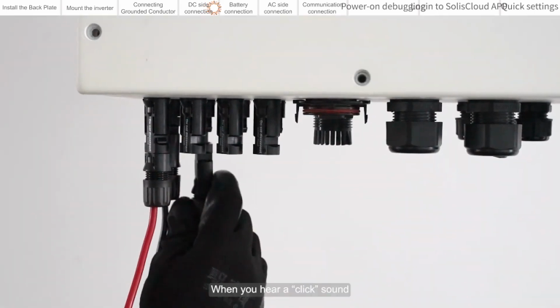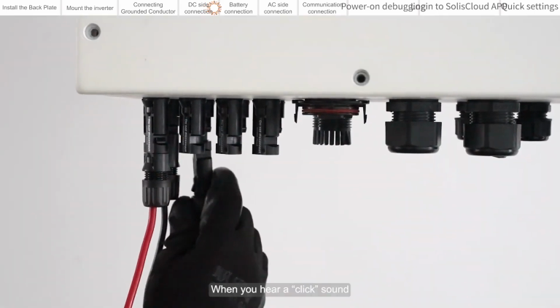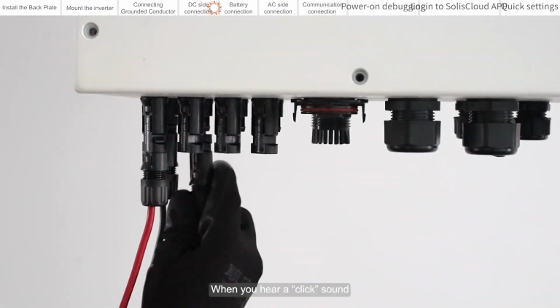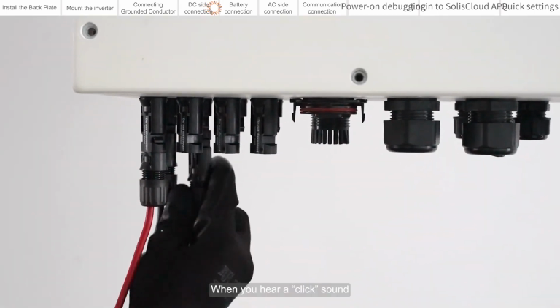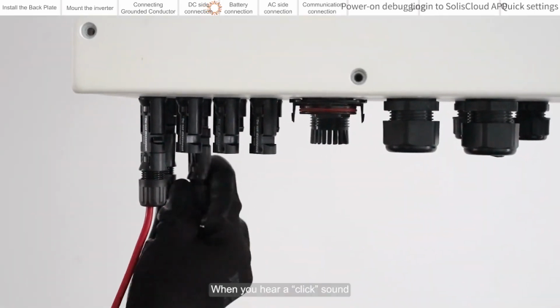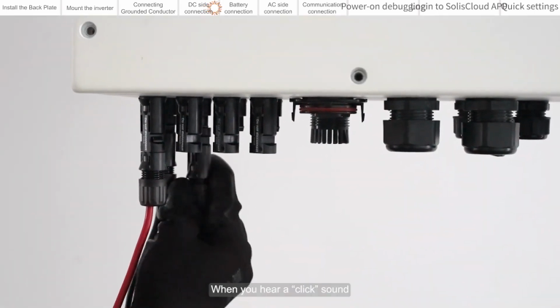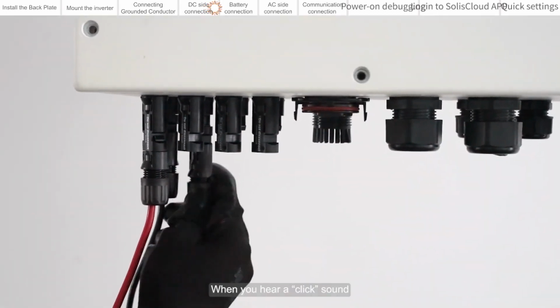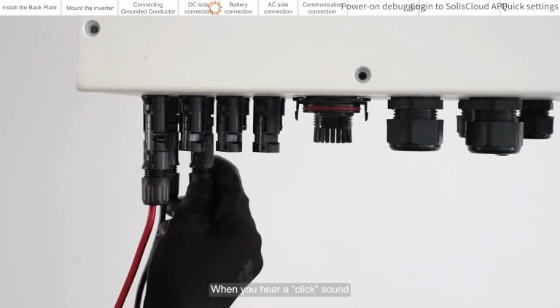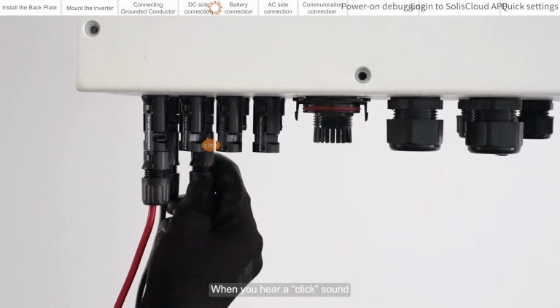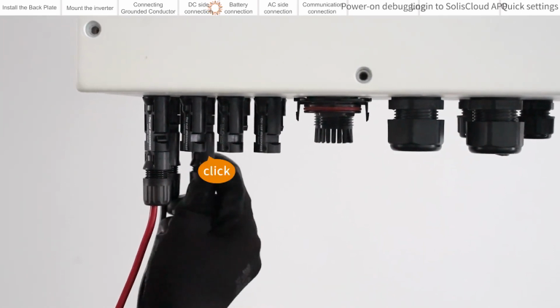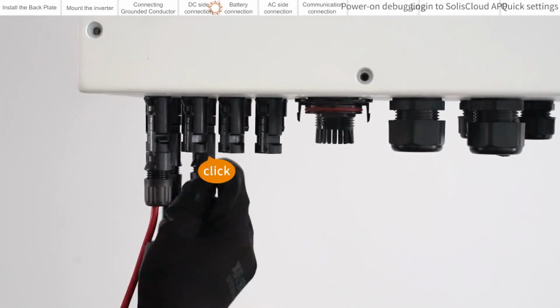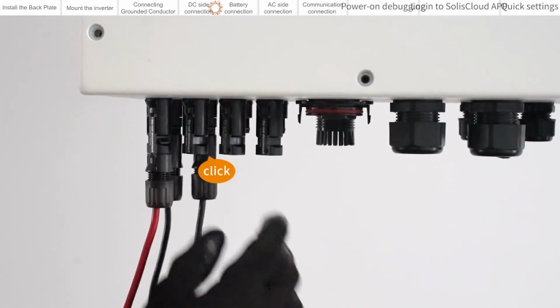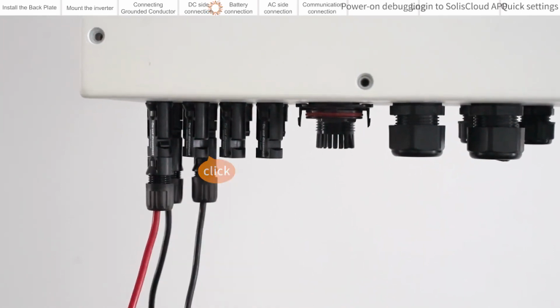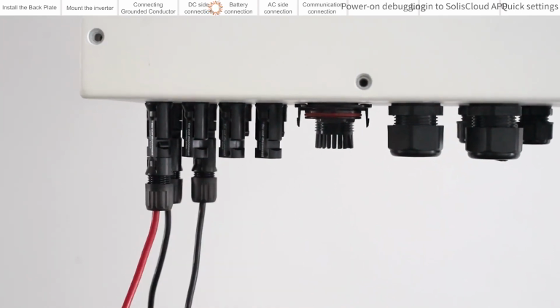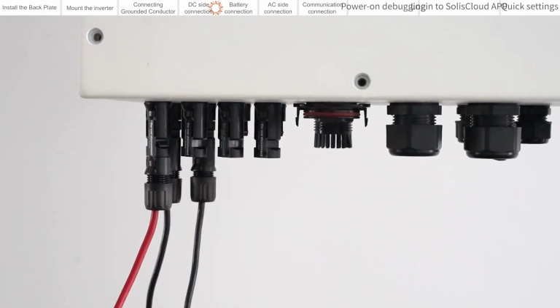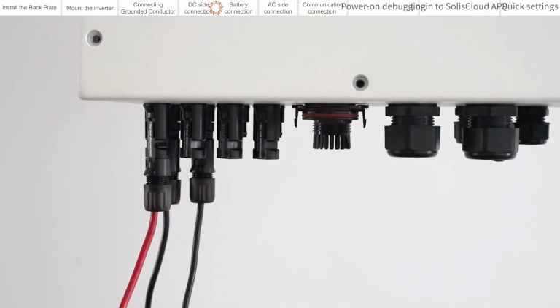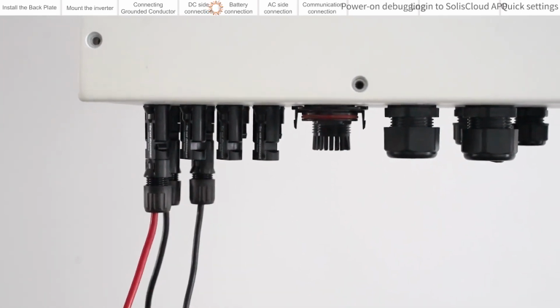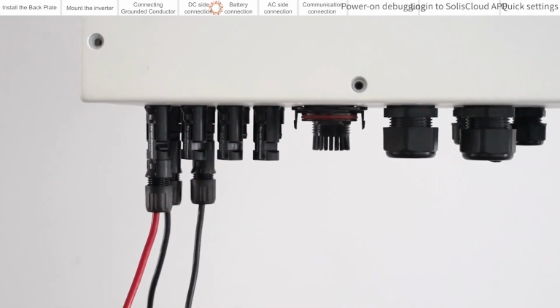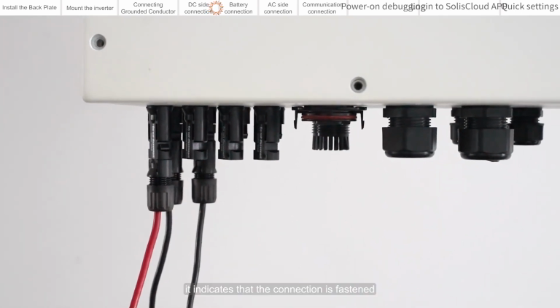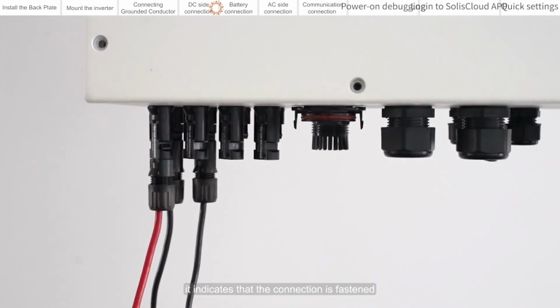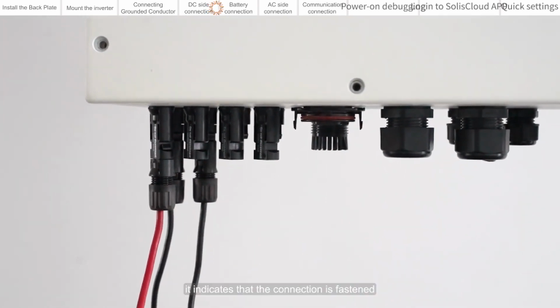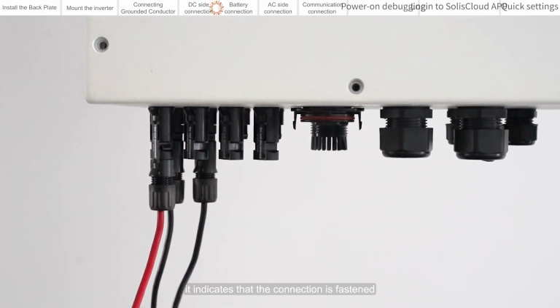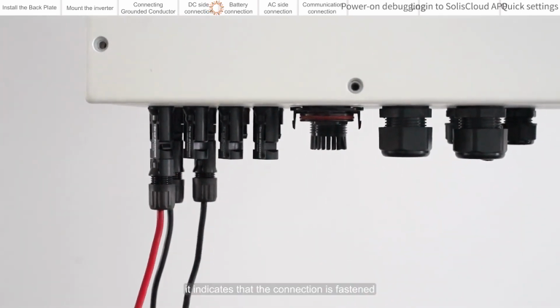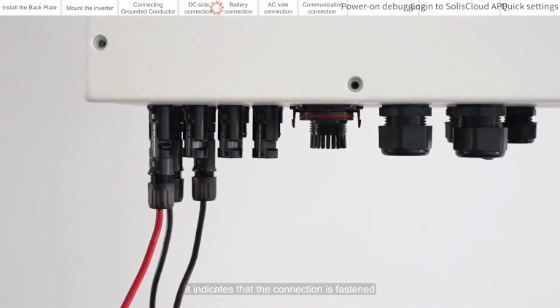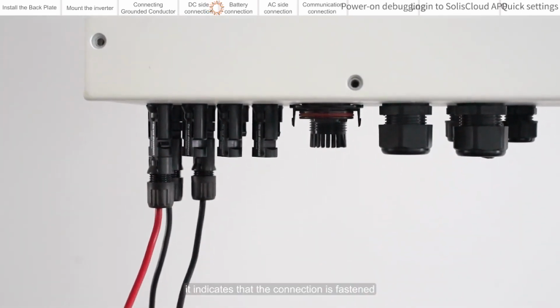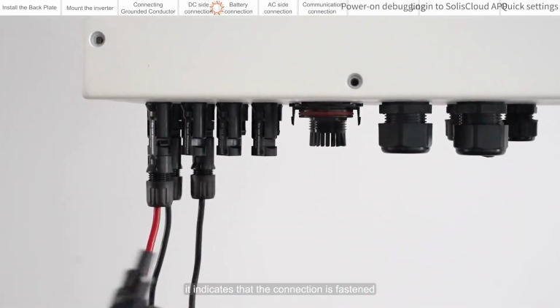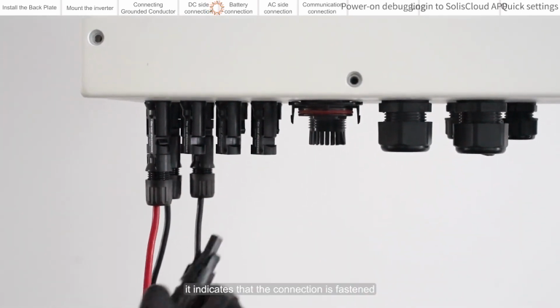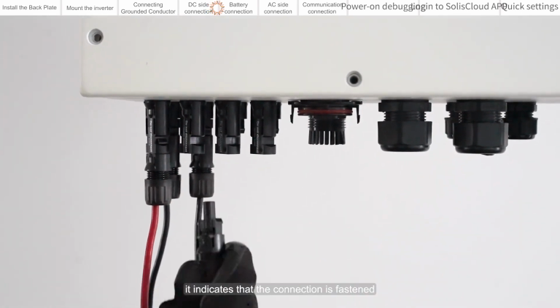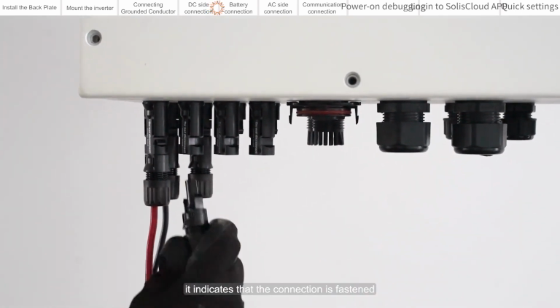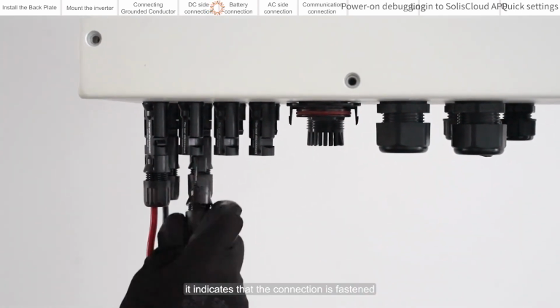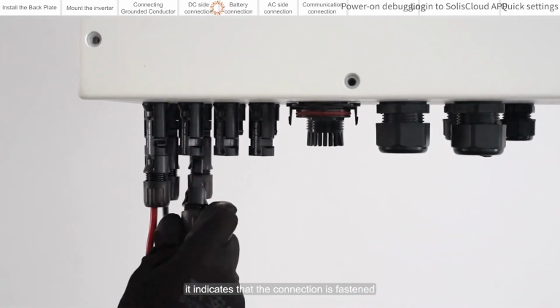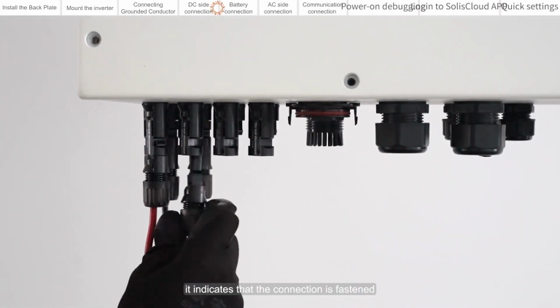When you hear a click sound, it indicates that the connection is fastened.